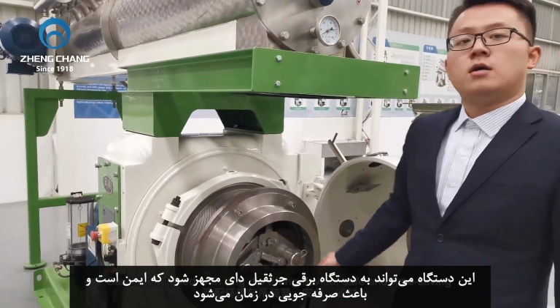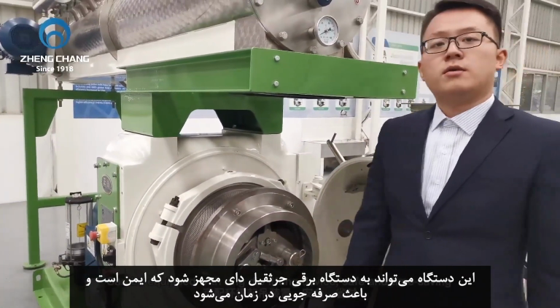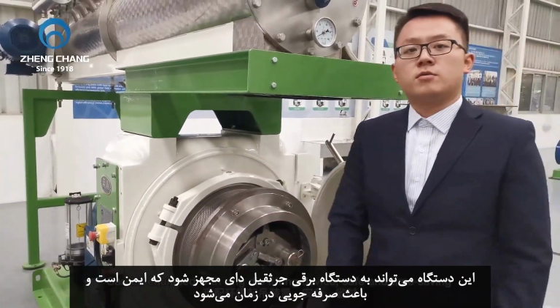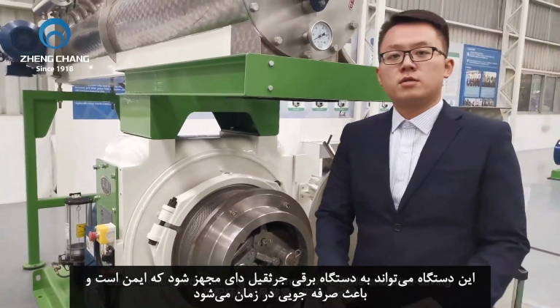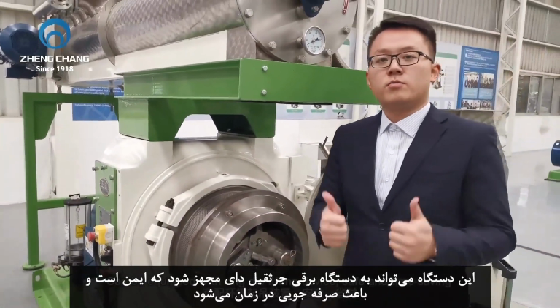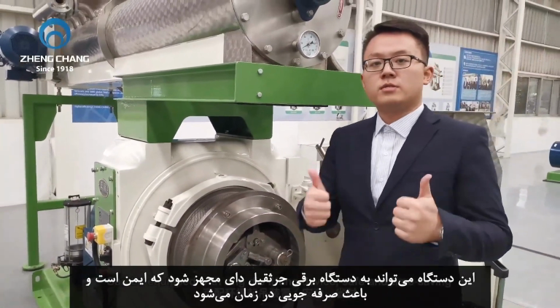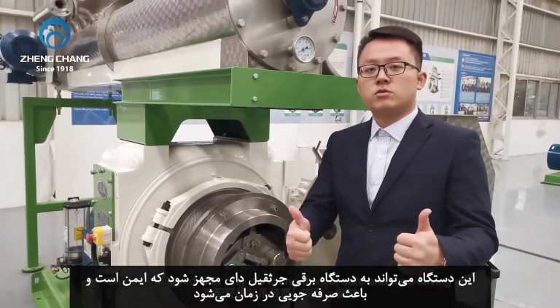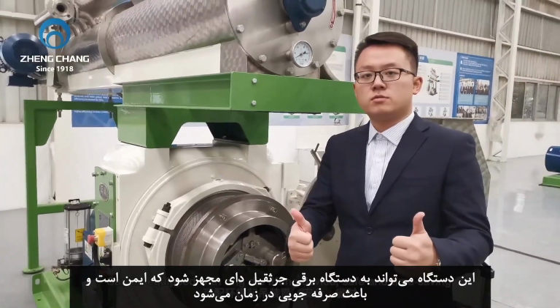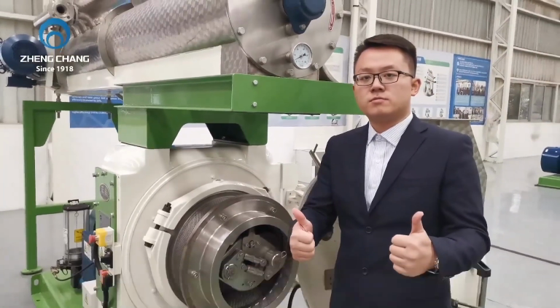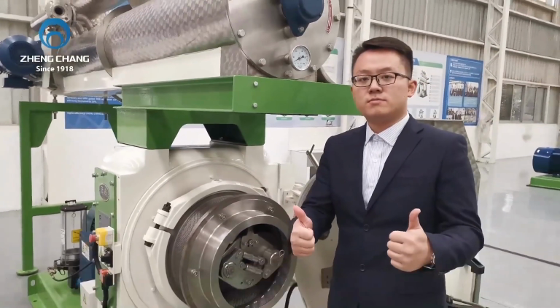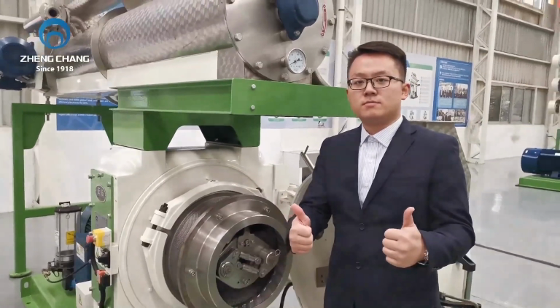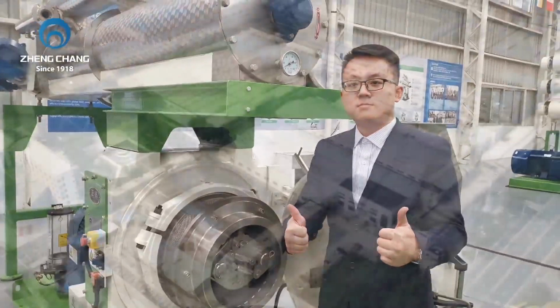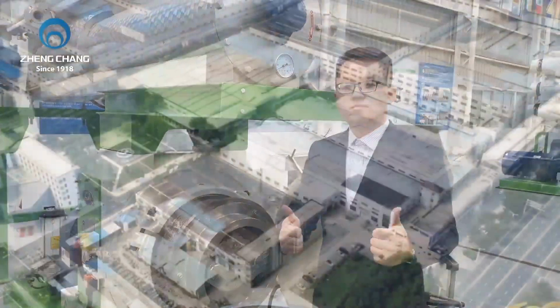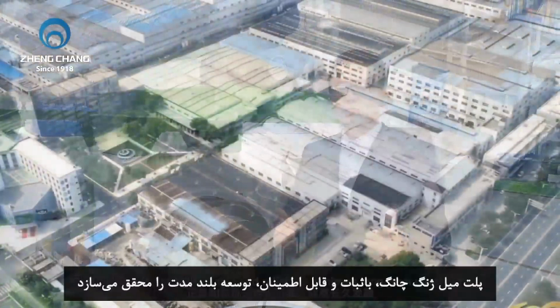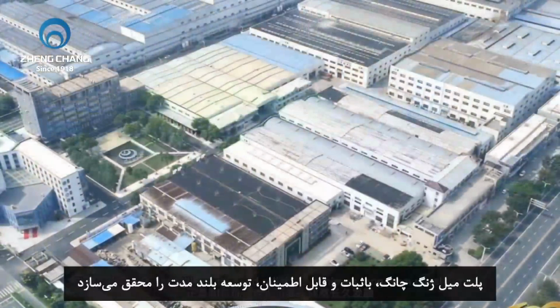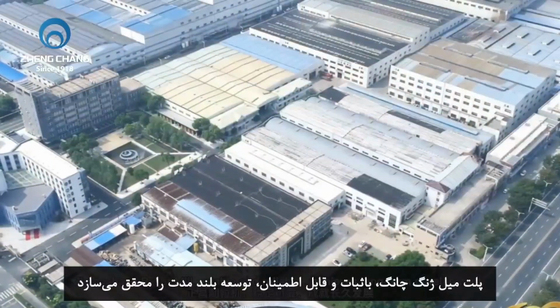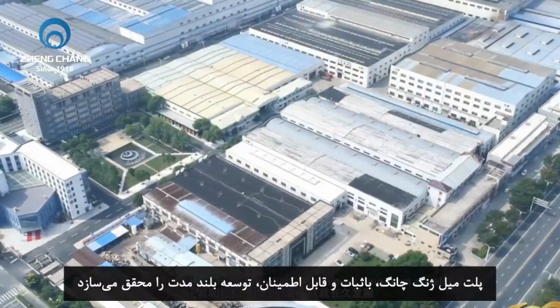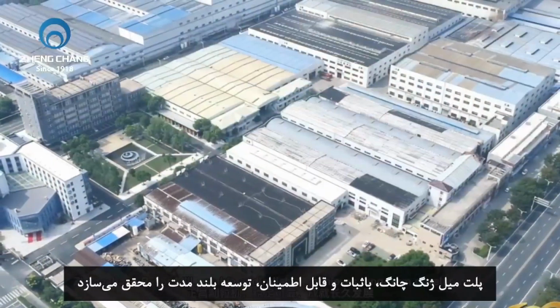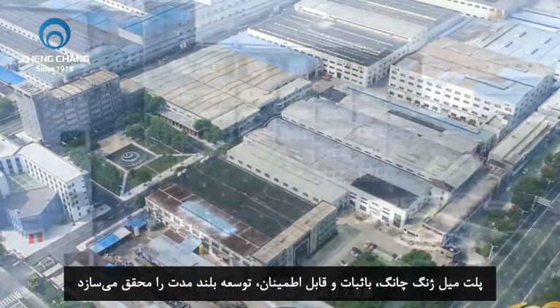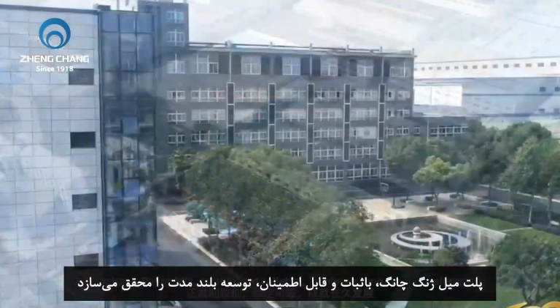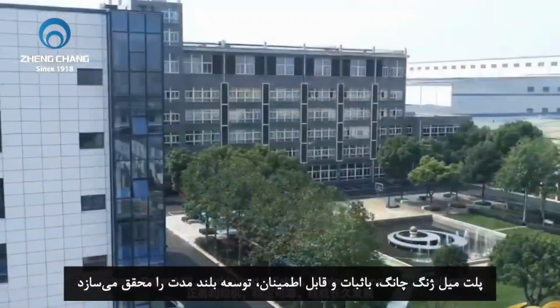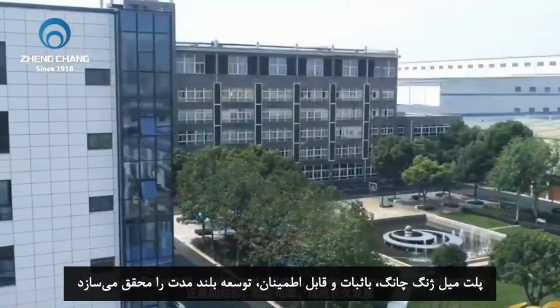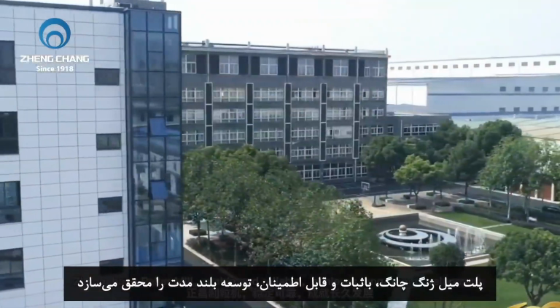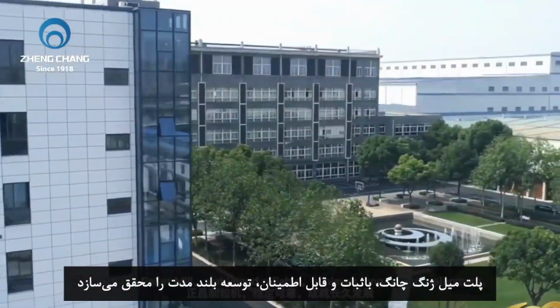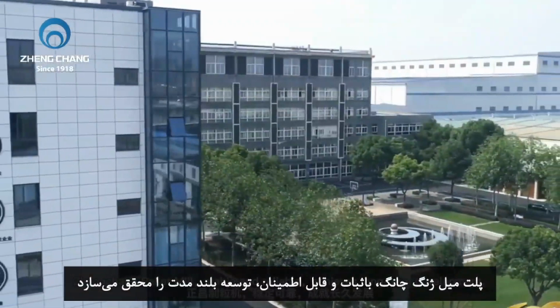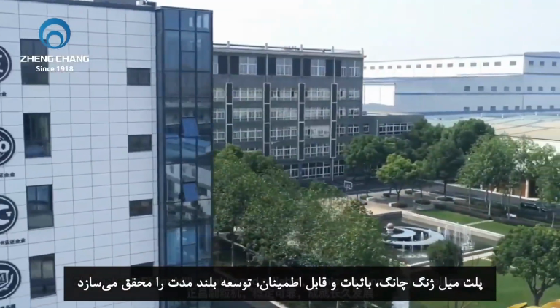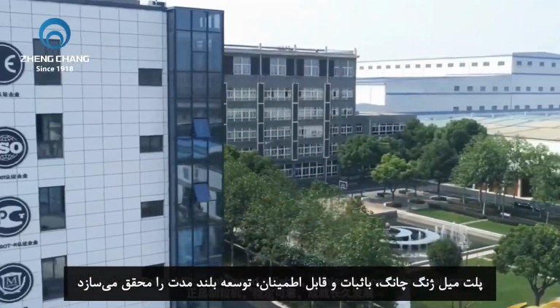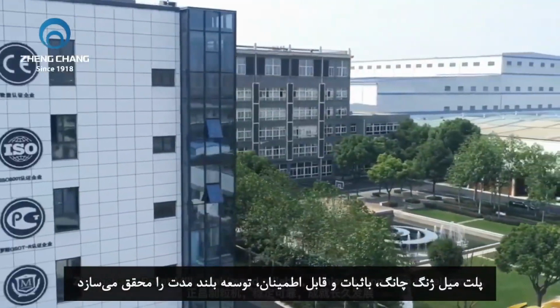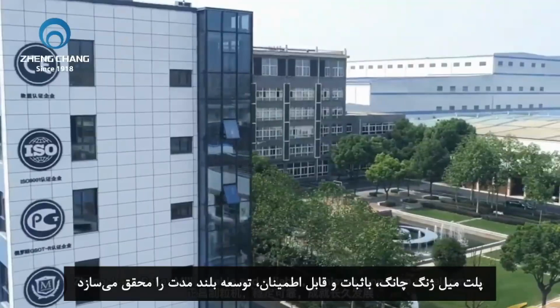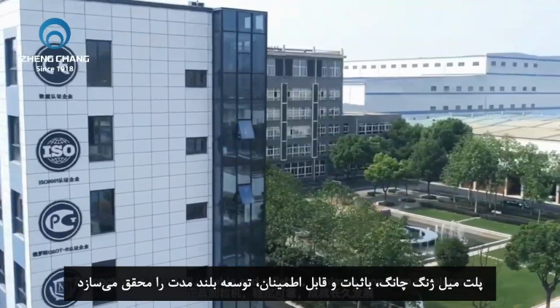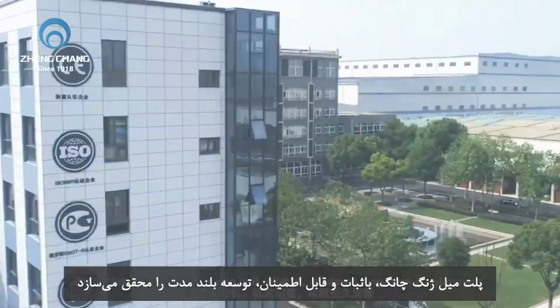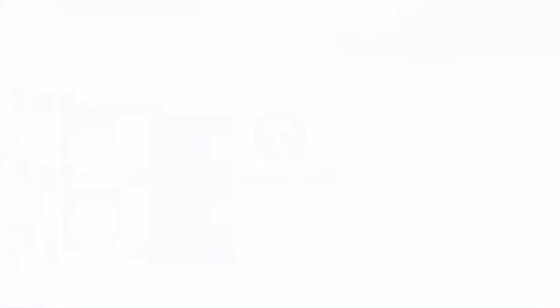Safe and time-saving. Zheng Chang pellet mill — stable and reliable, achieves long-term development.